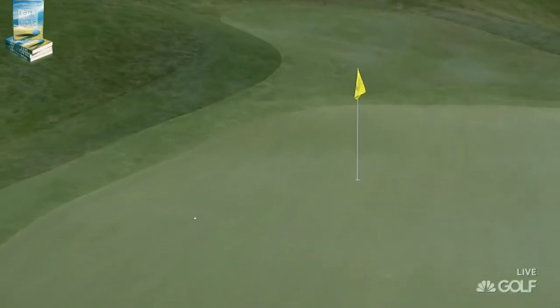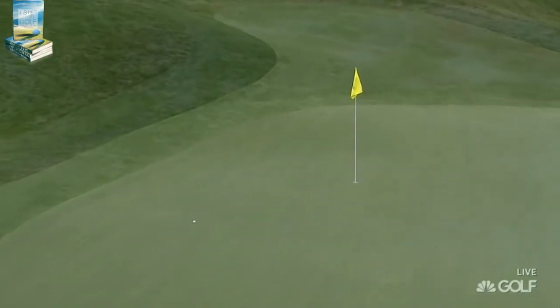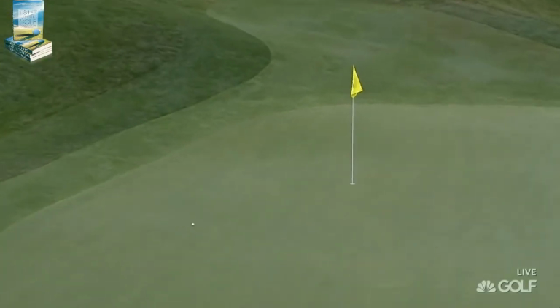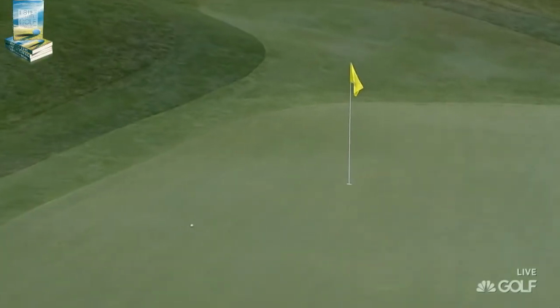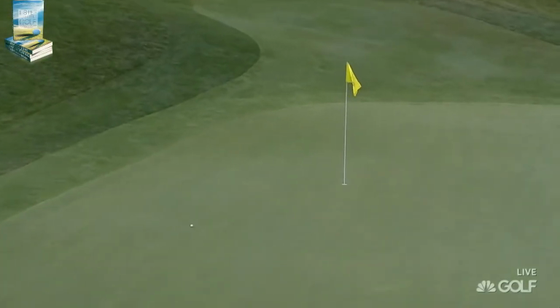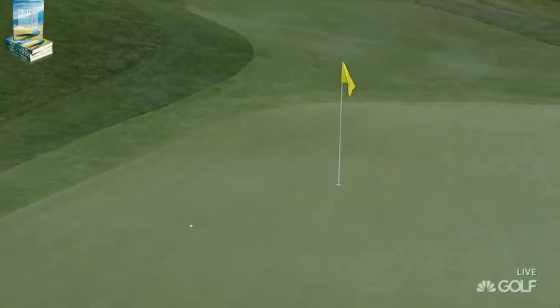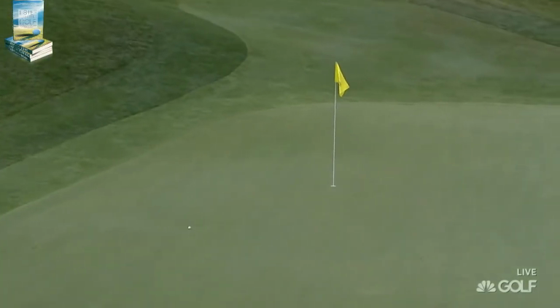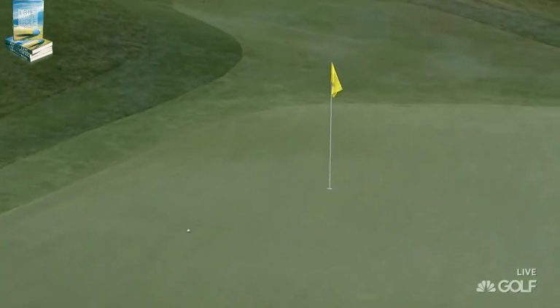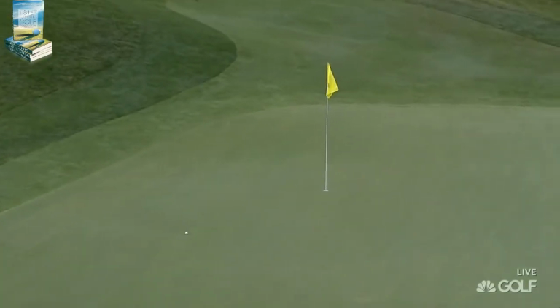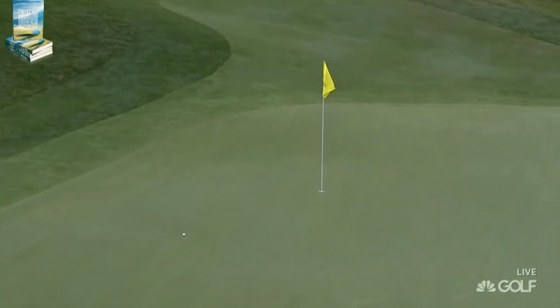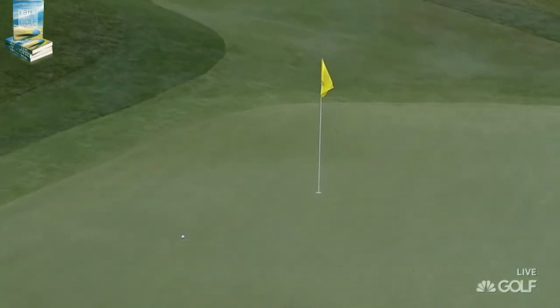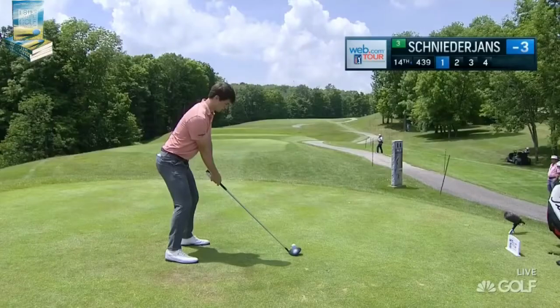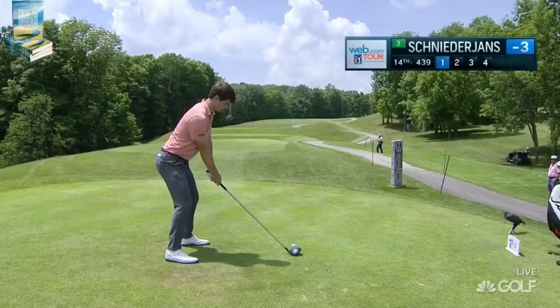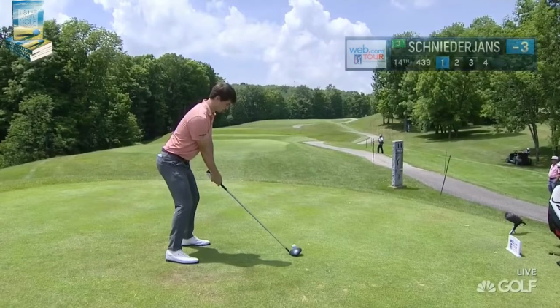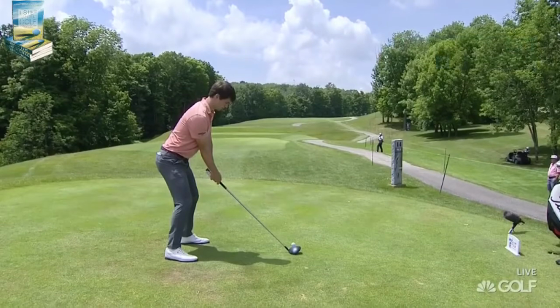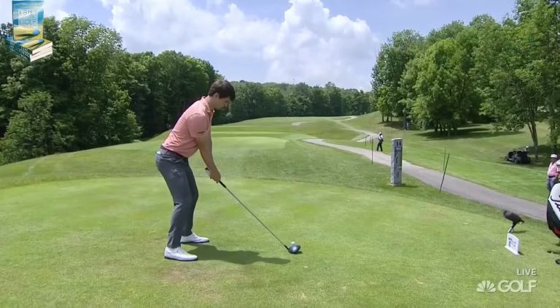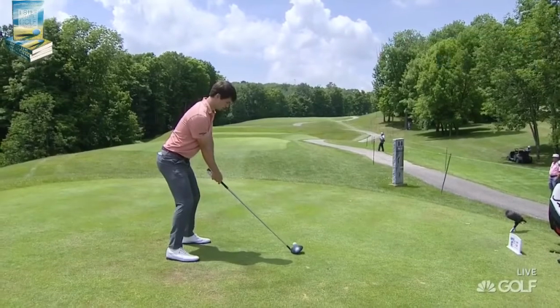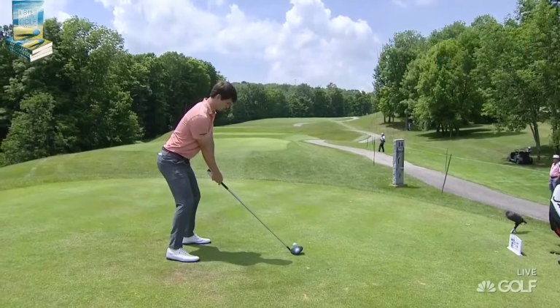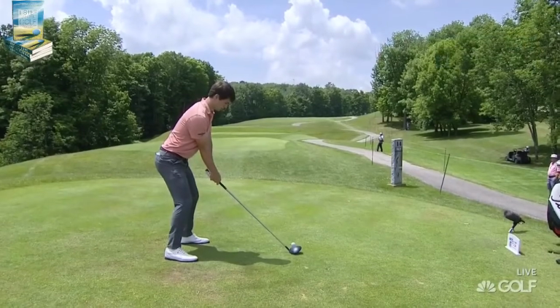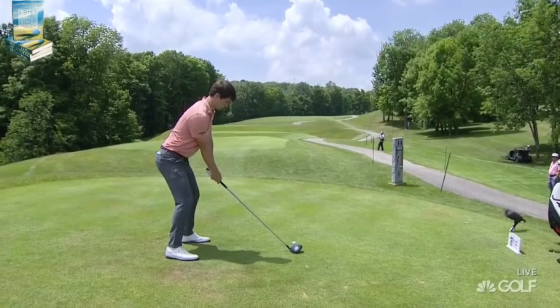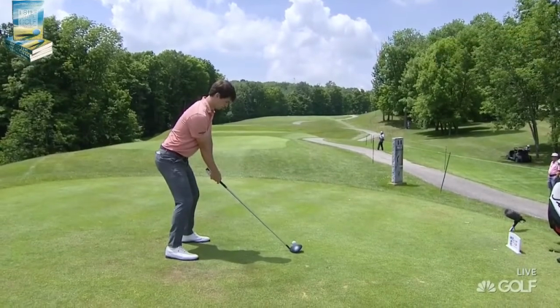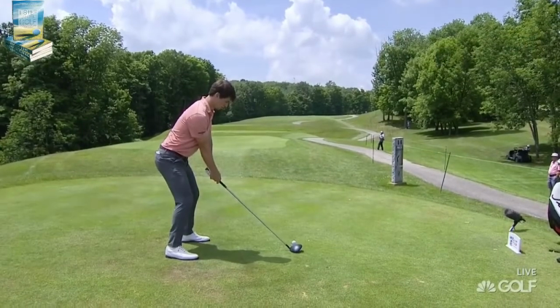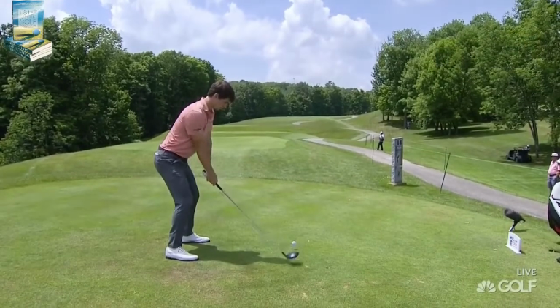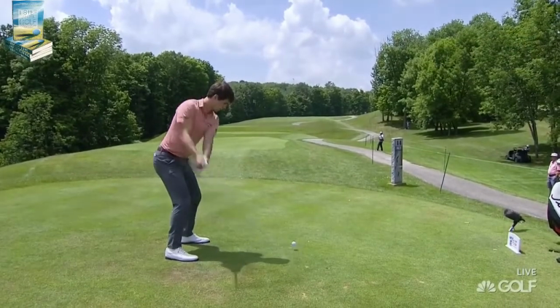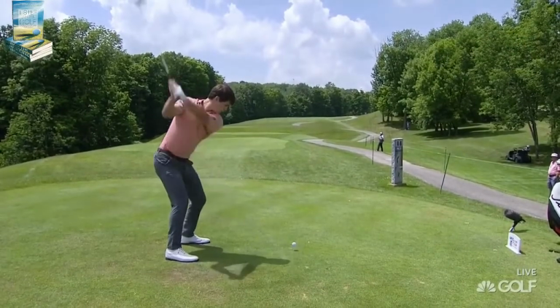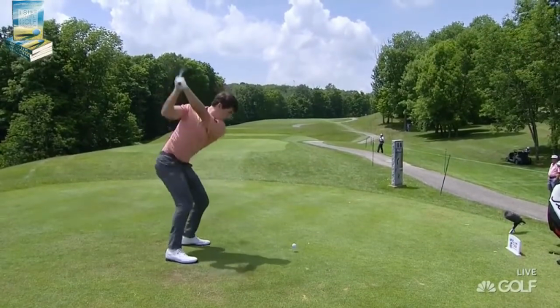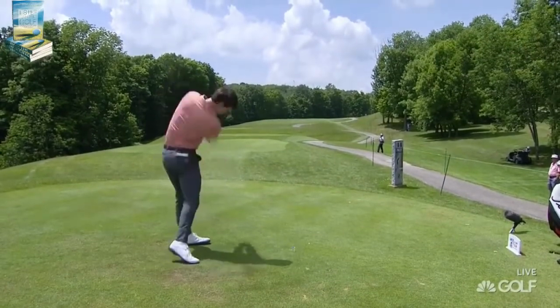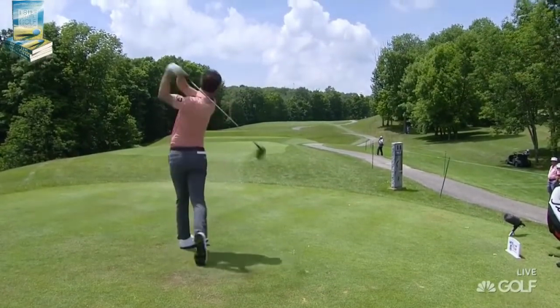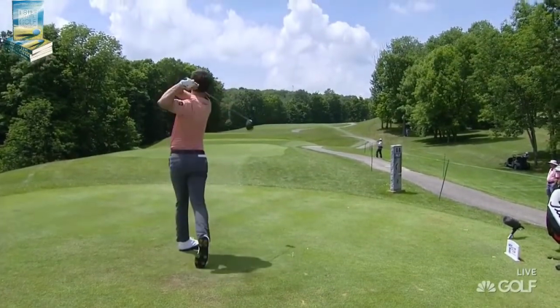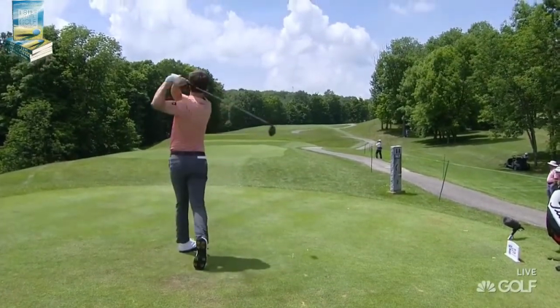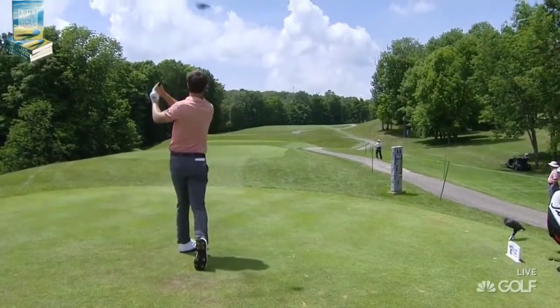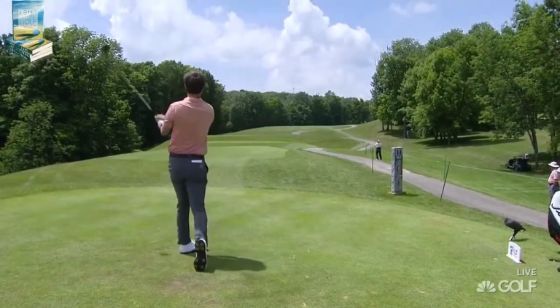Well, that one is getting better. His top 25 finish would have gotten him in this week. Shows the quality of amateur golf now.